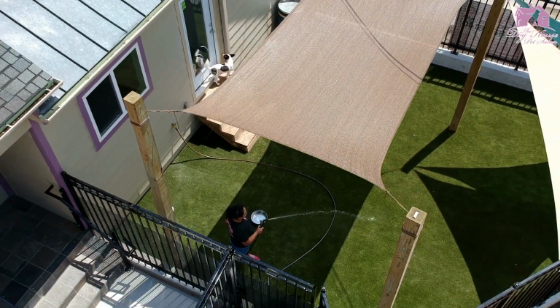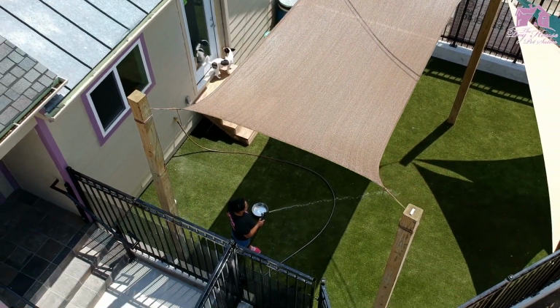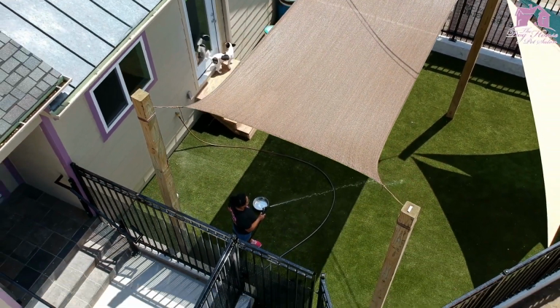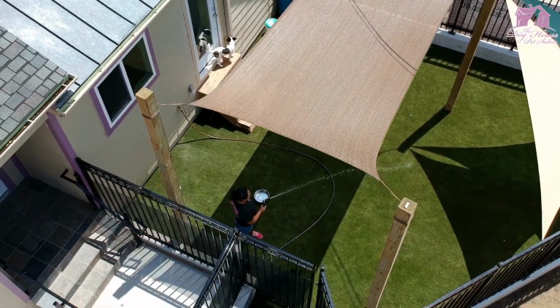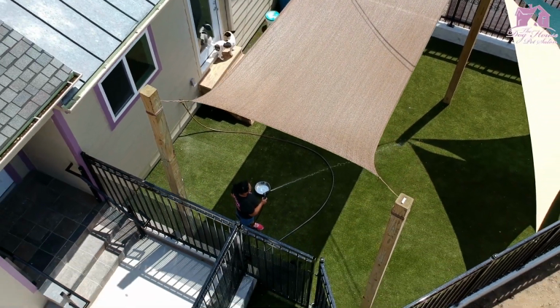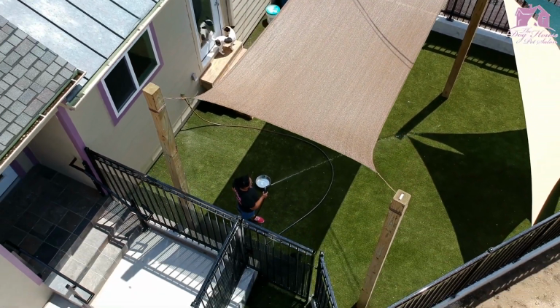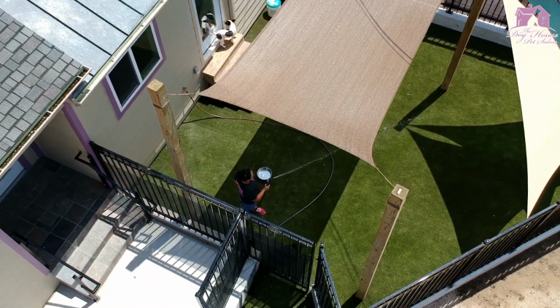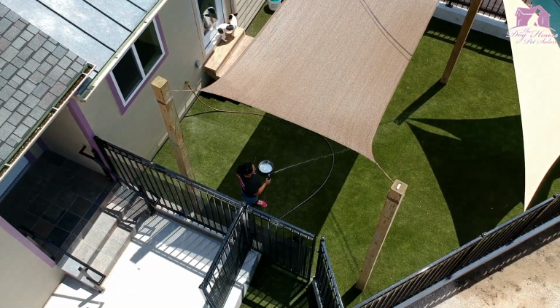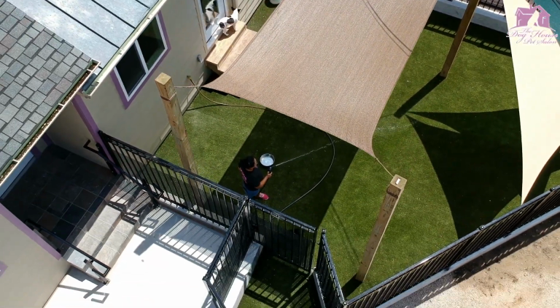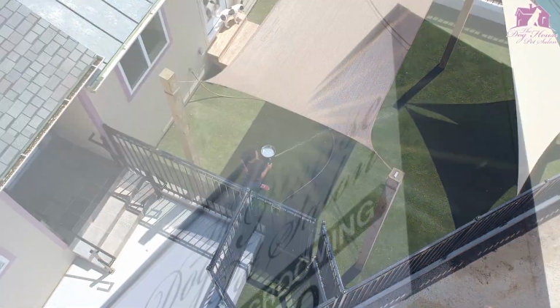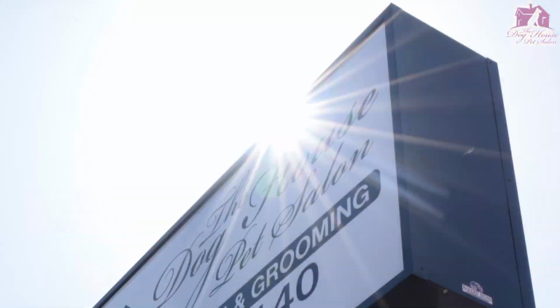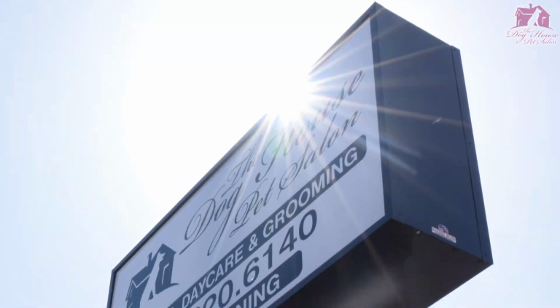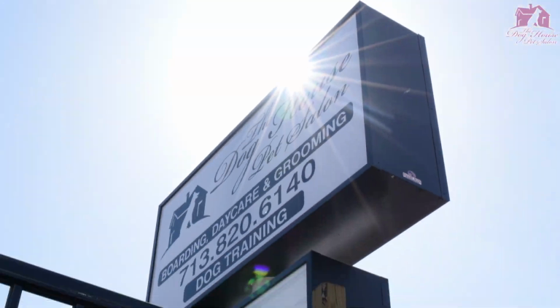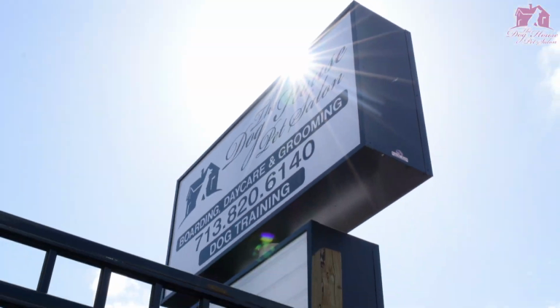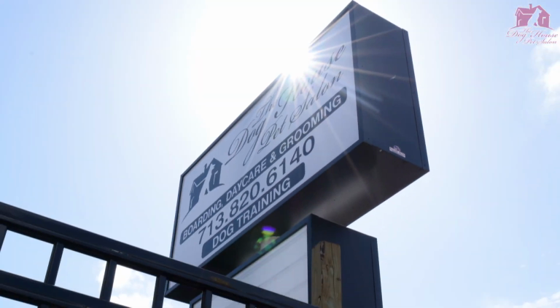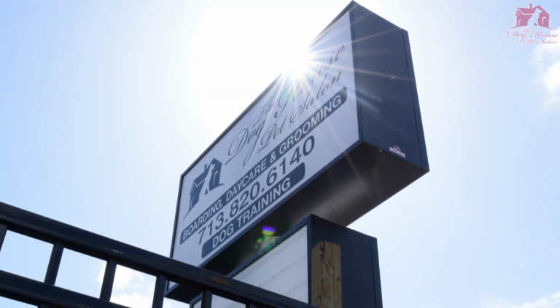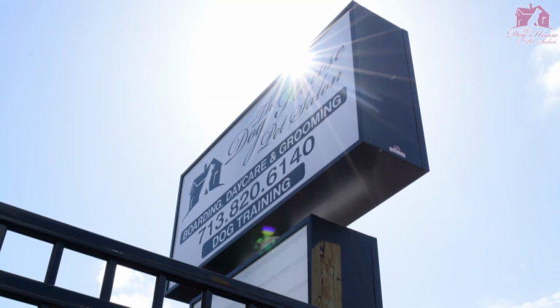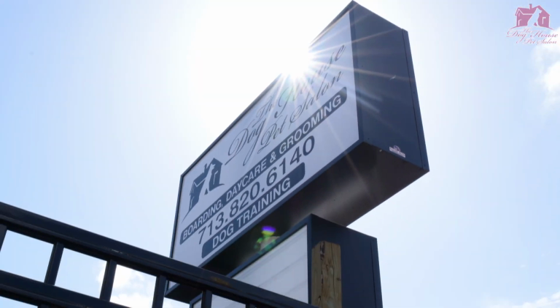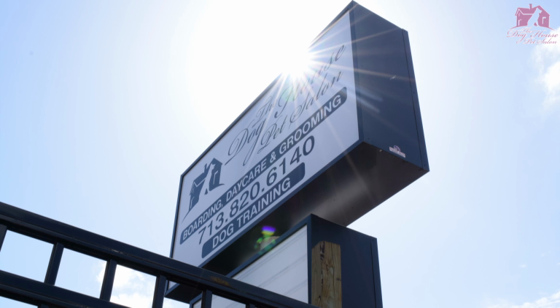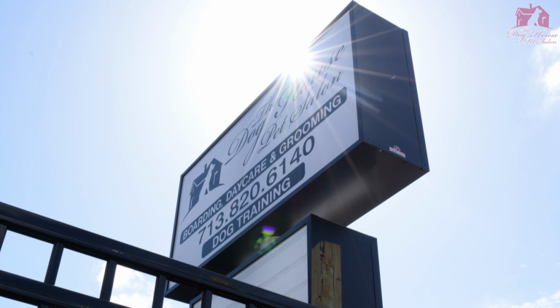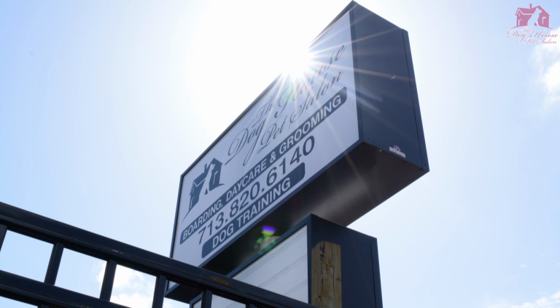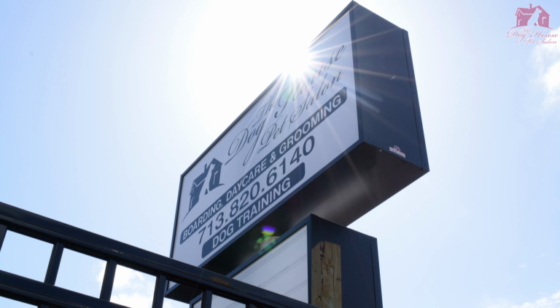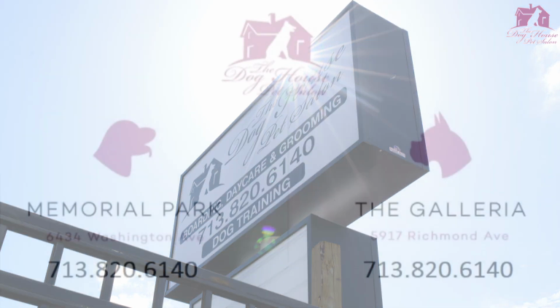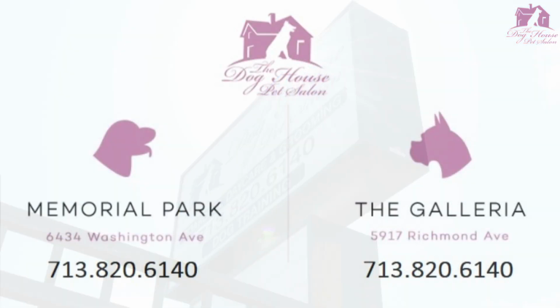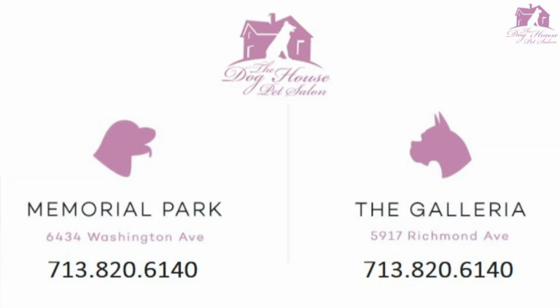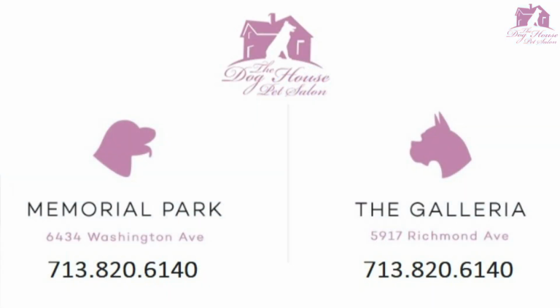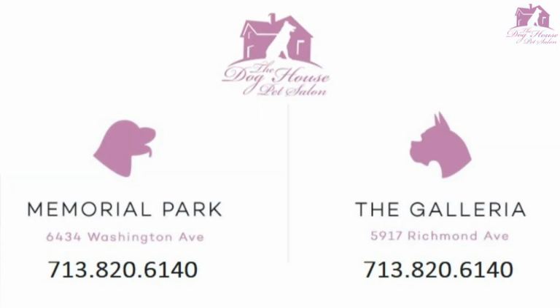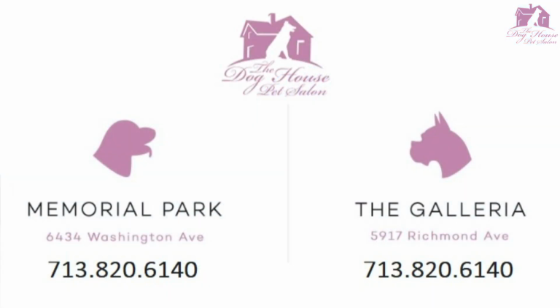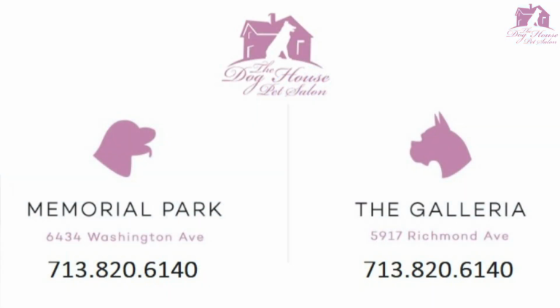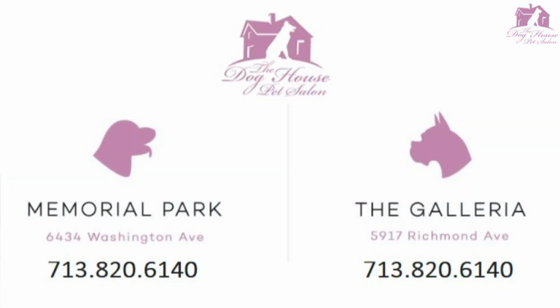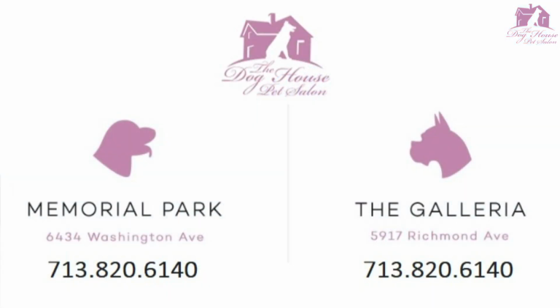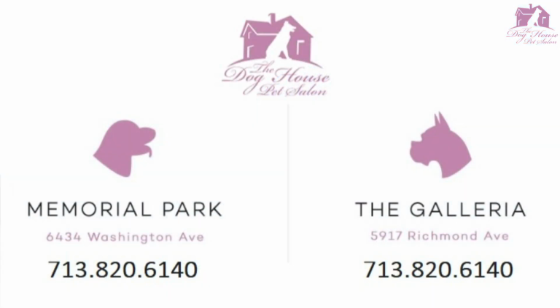The Doghouse Pet Salon Memorial Park, an all-inclusive pet resort. Call today to schedule your appointment.